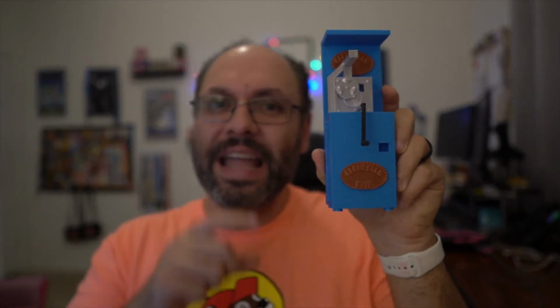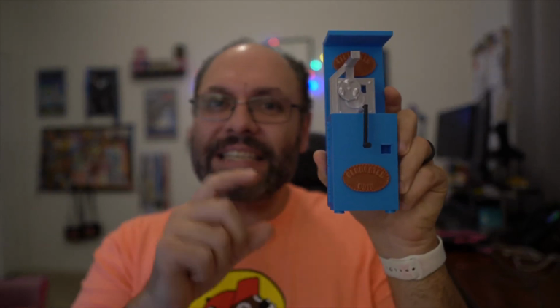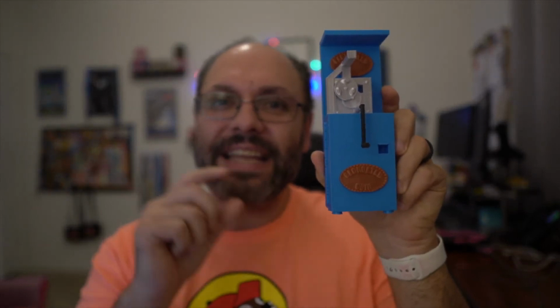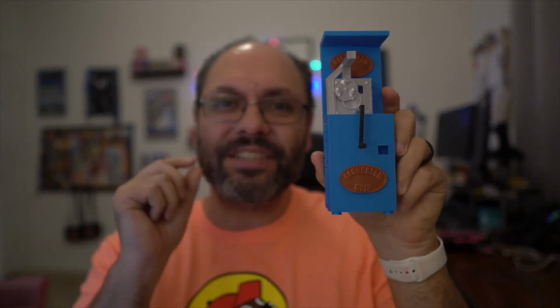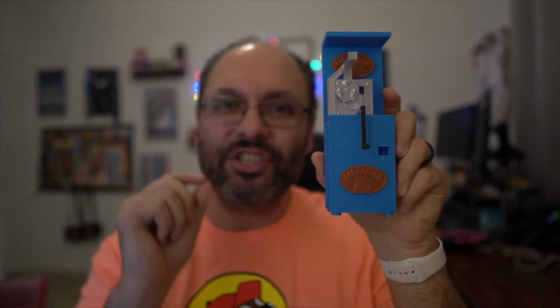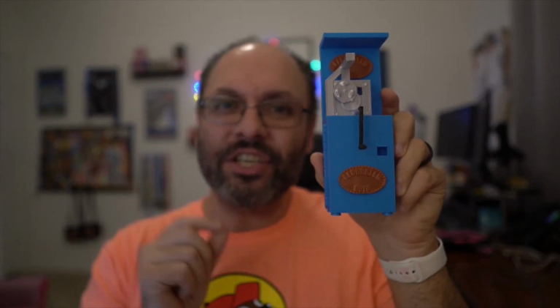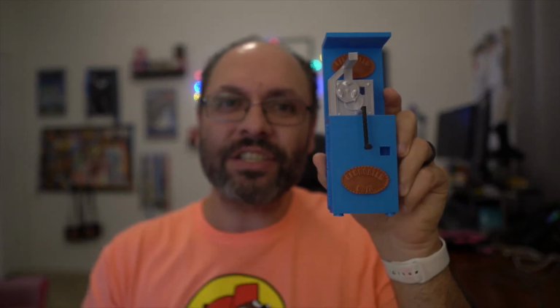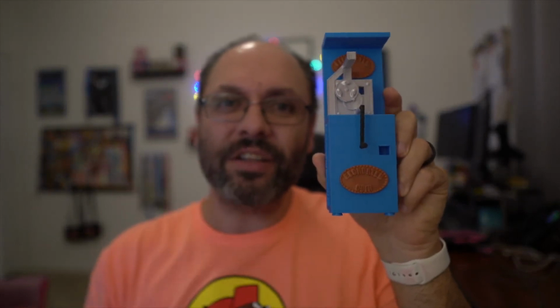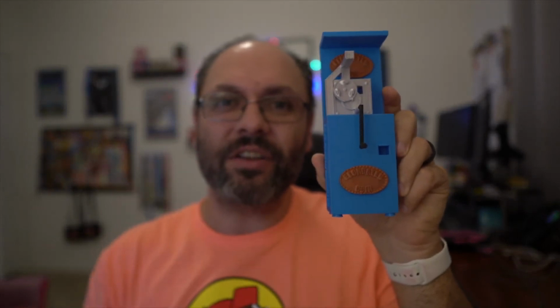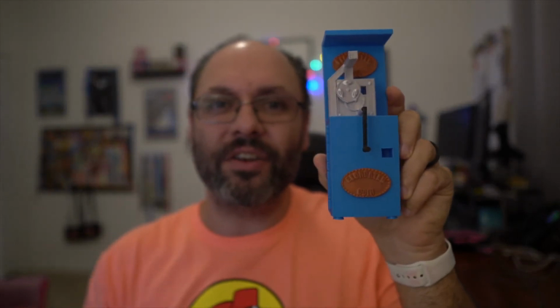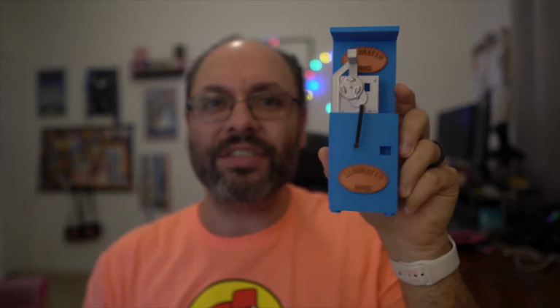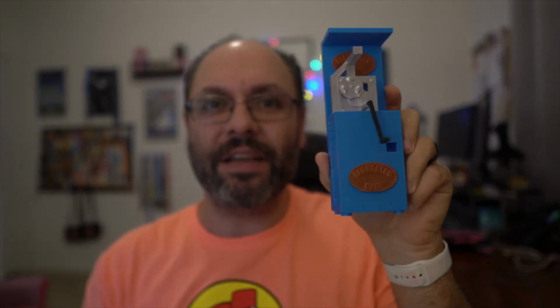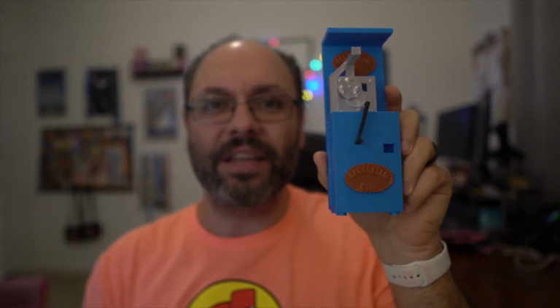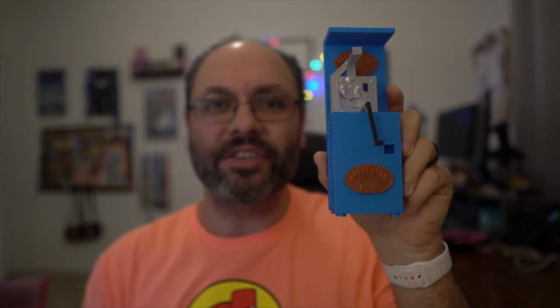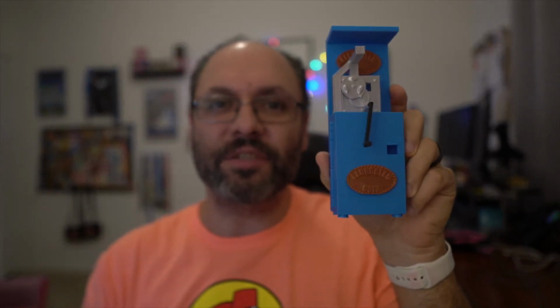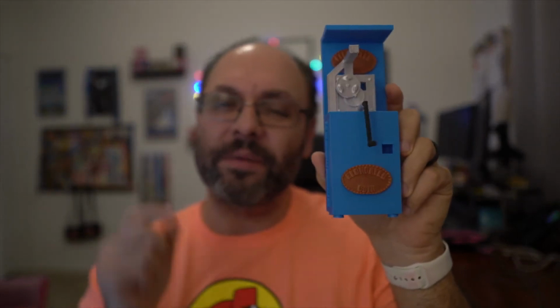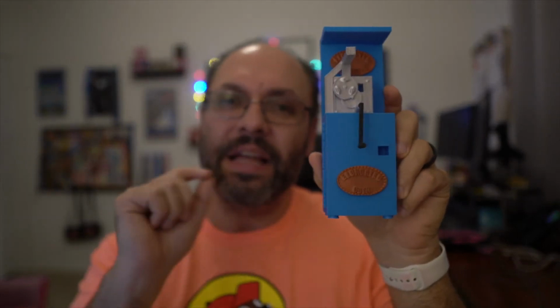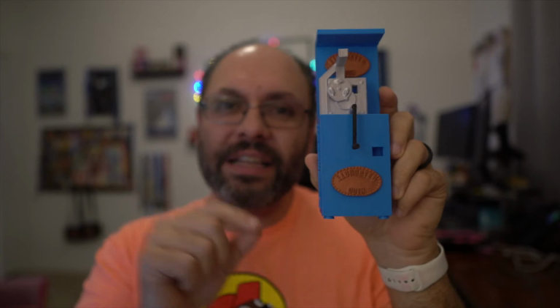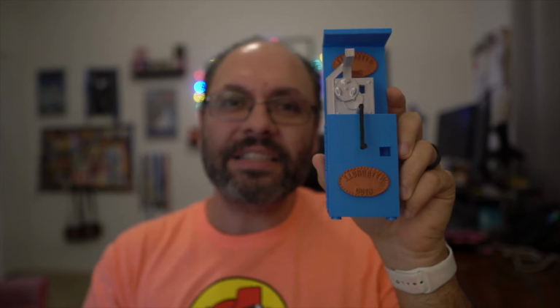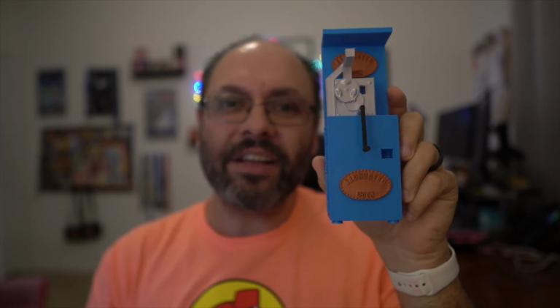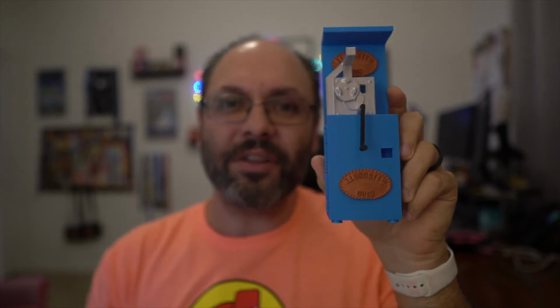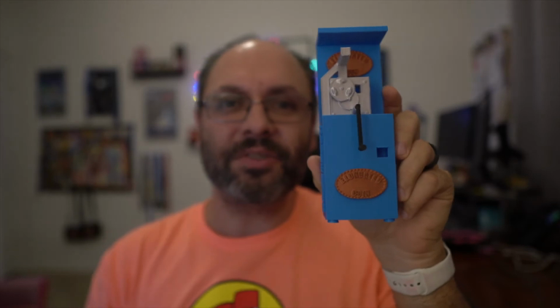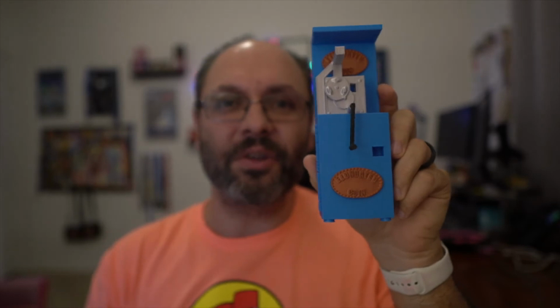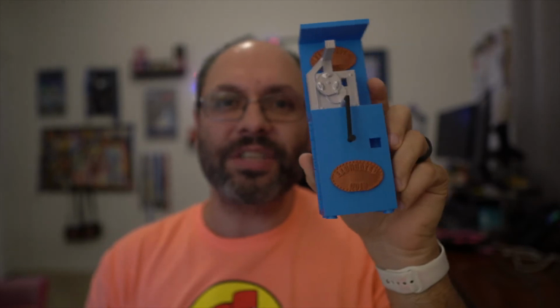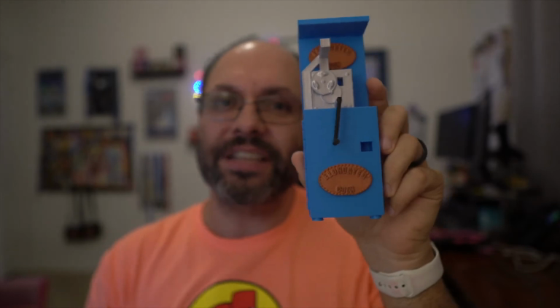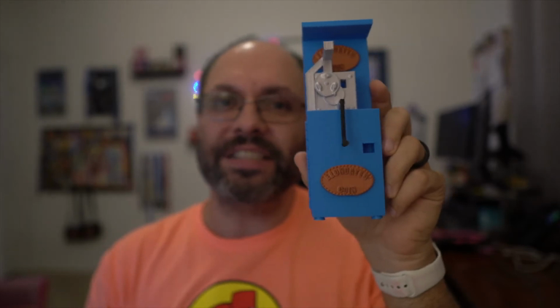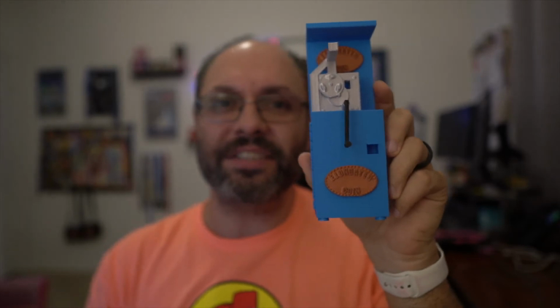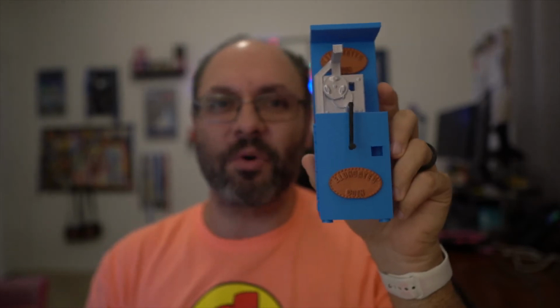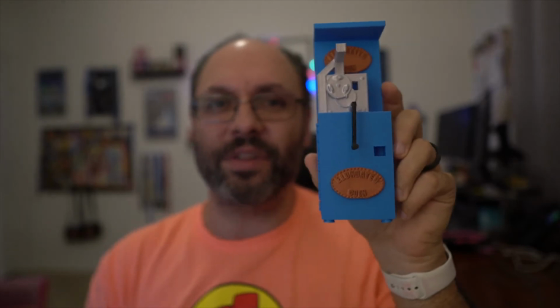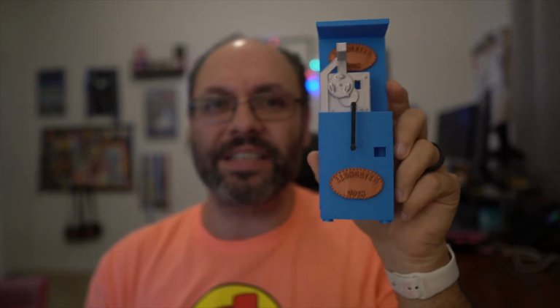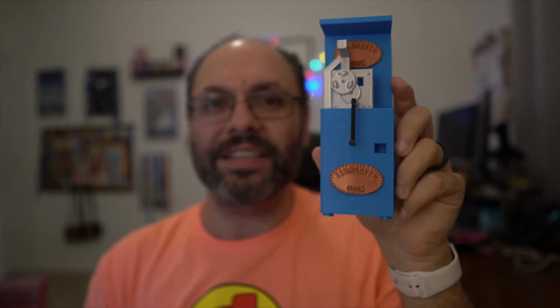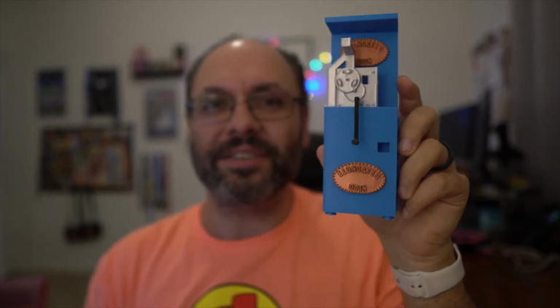I will say it's definitely much bigger than I thought it was going to be. It stands just a little under seven inches, but let's take a closer look so you can see some more of the details.